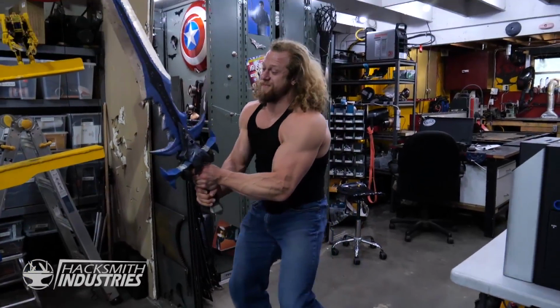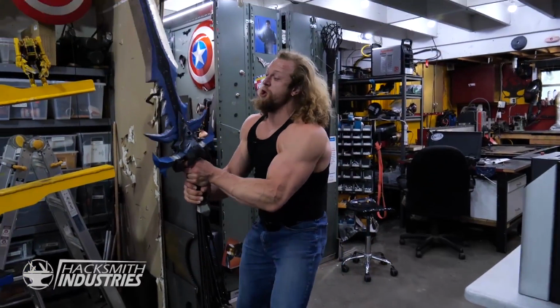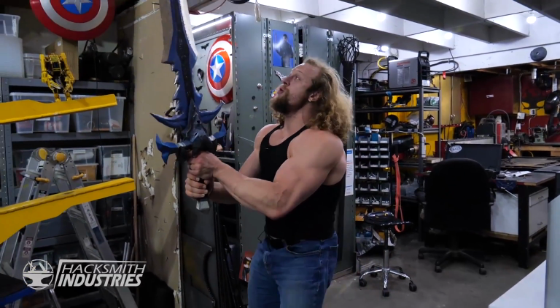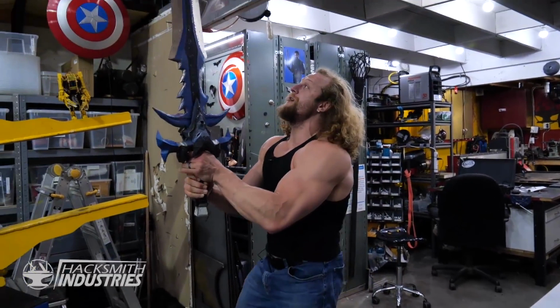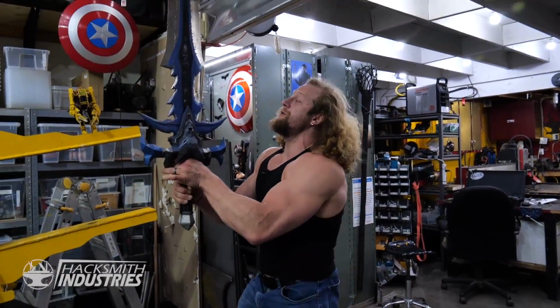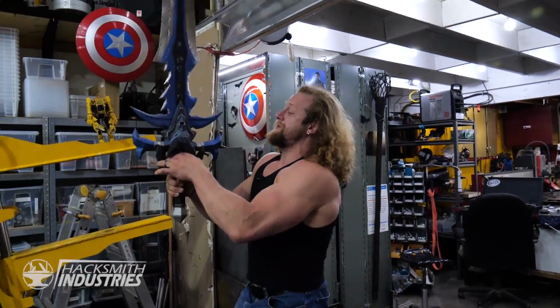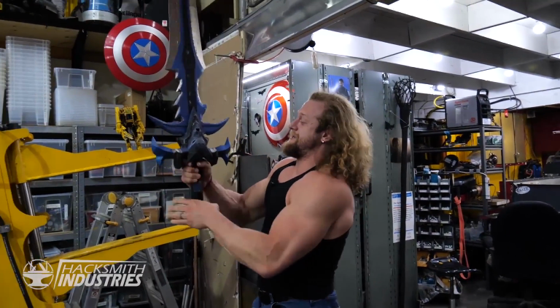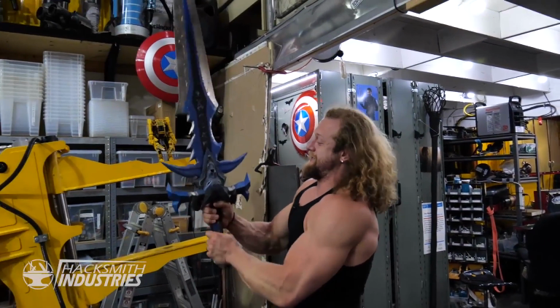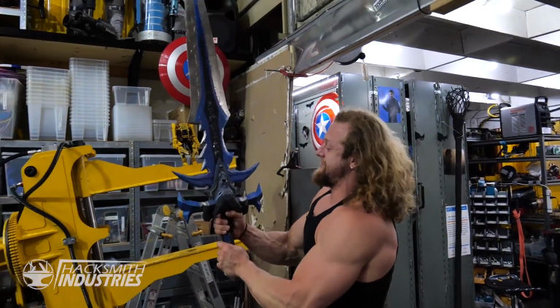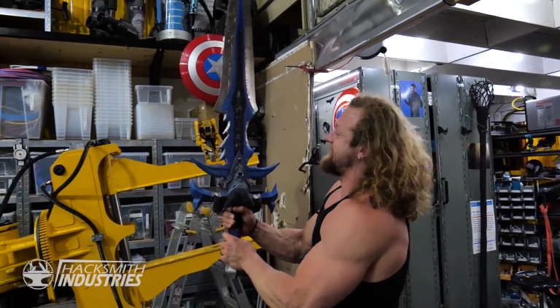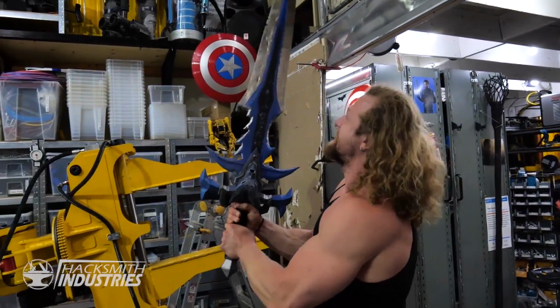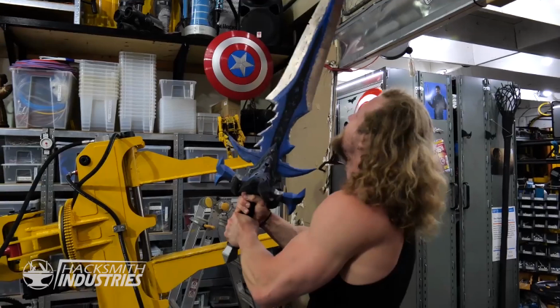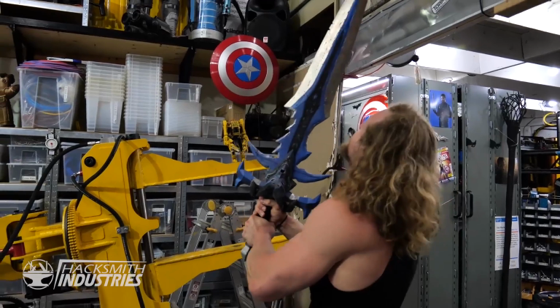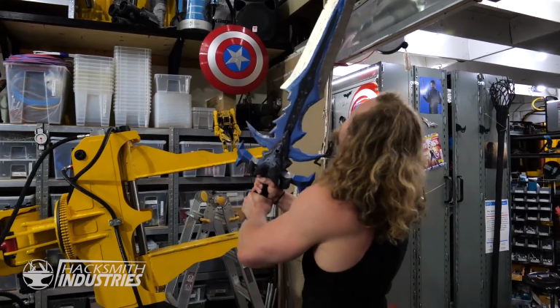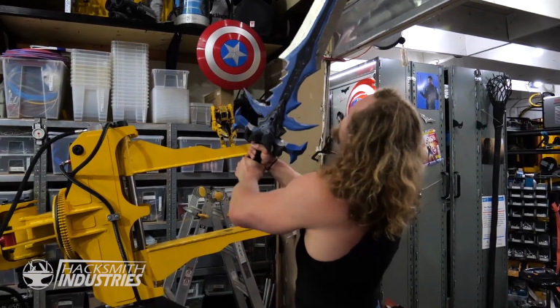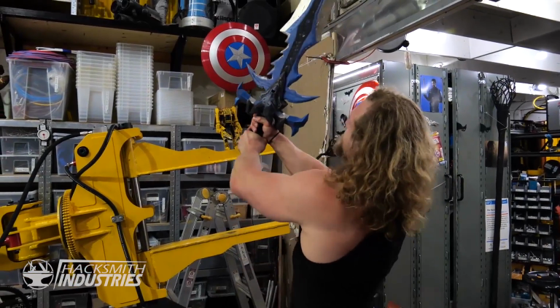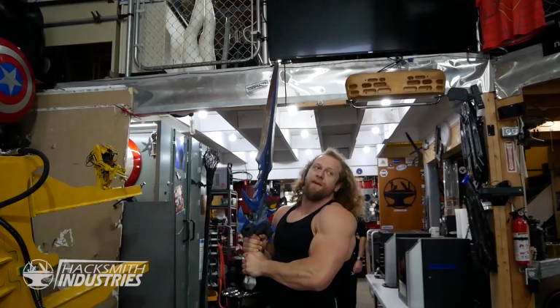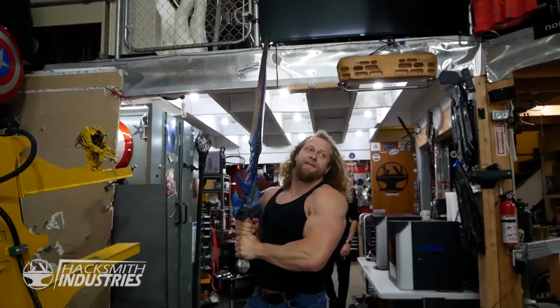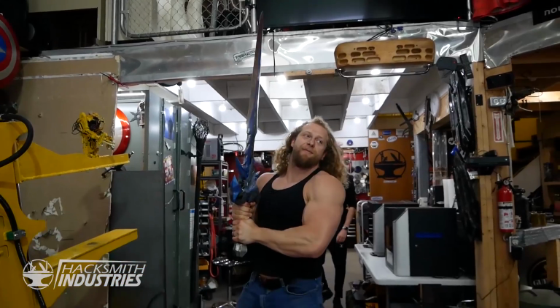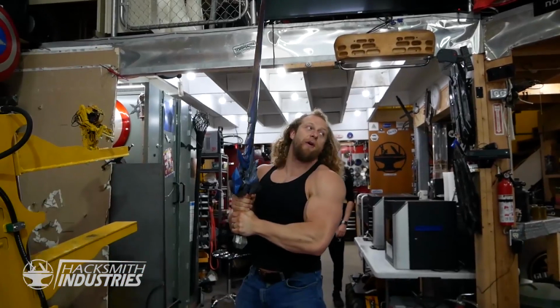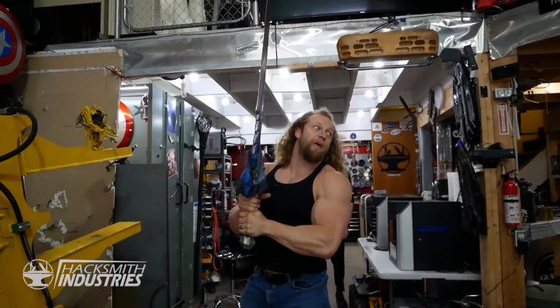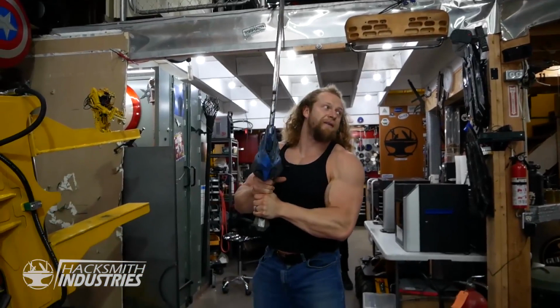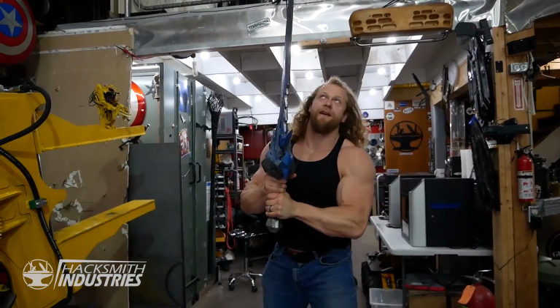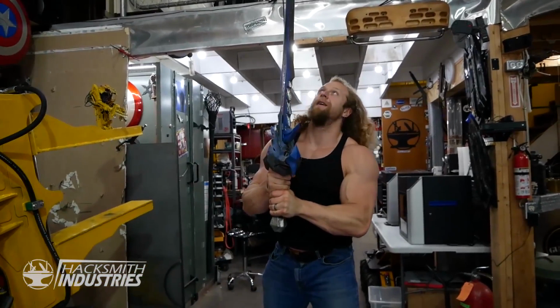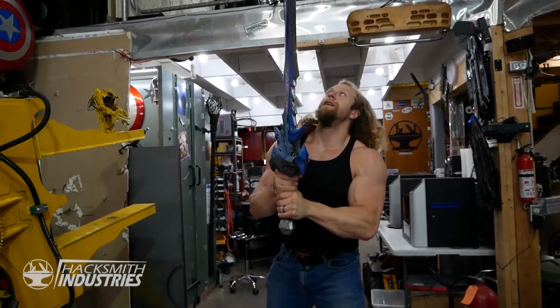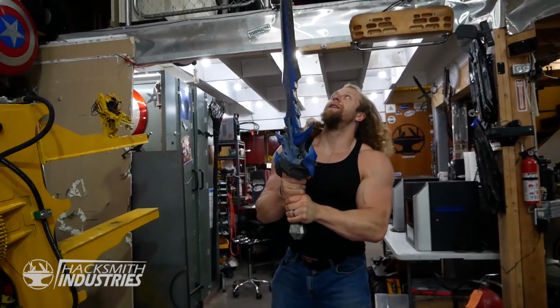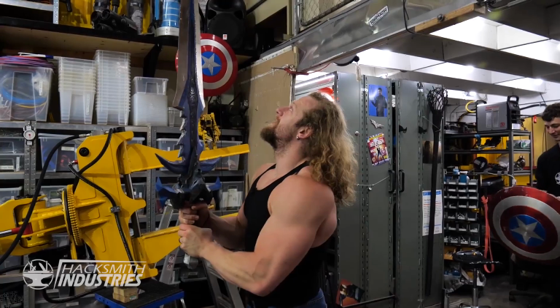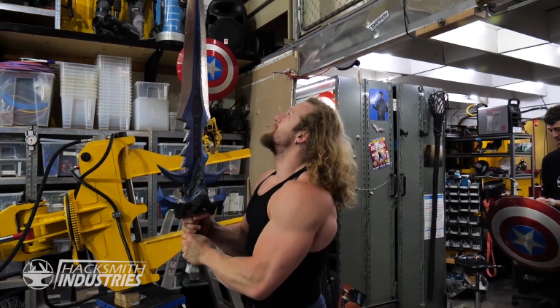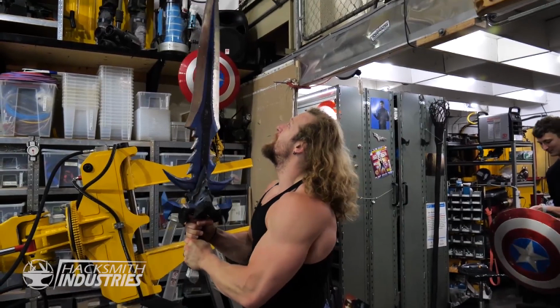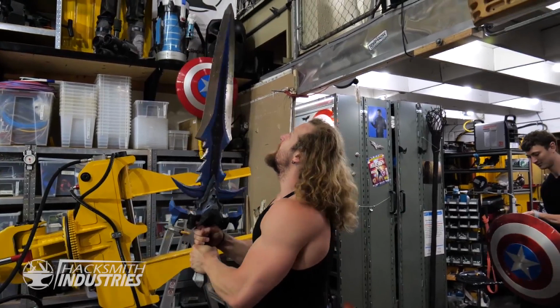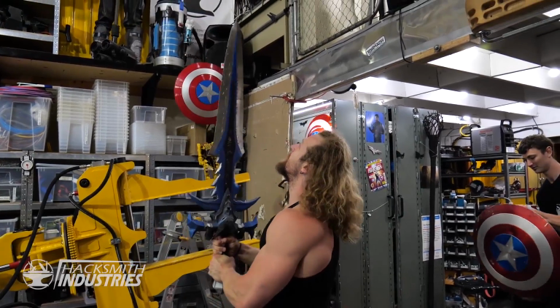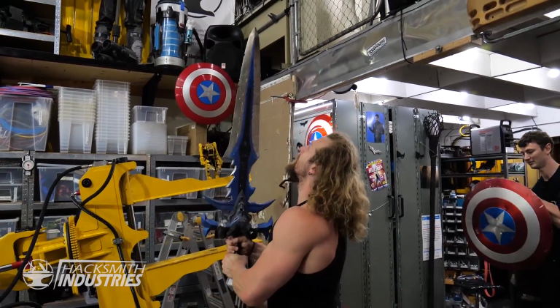Who wields these things? Skip the arm workout today — there's no need anymore.